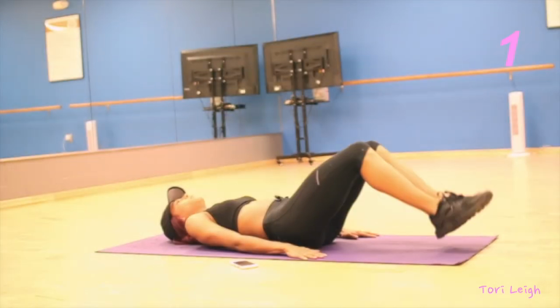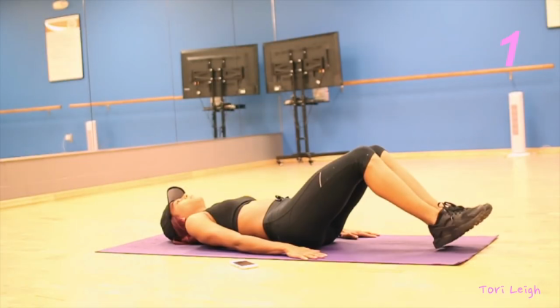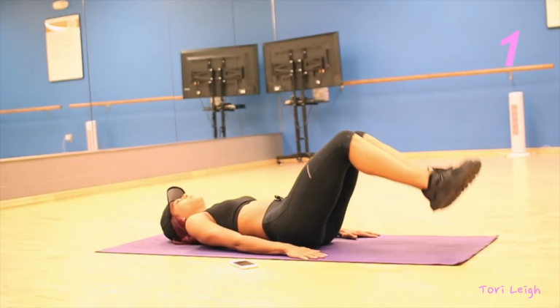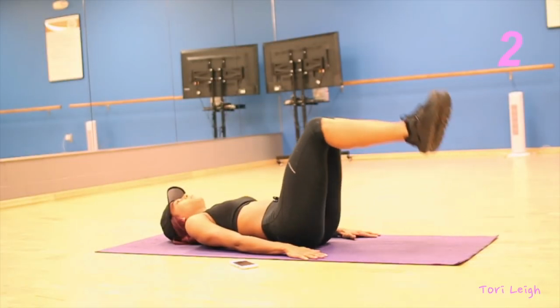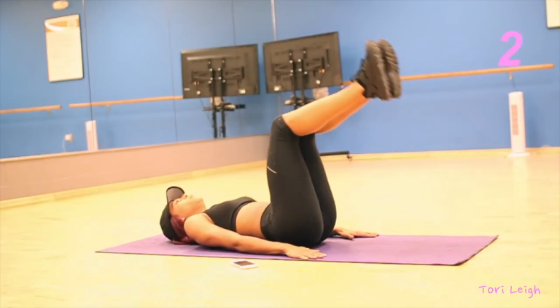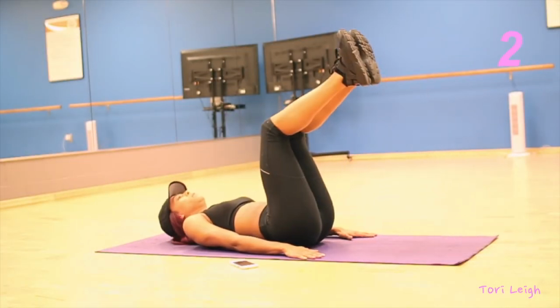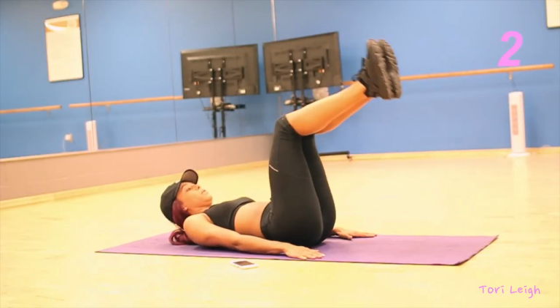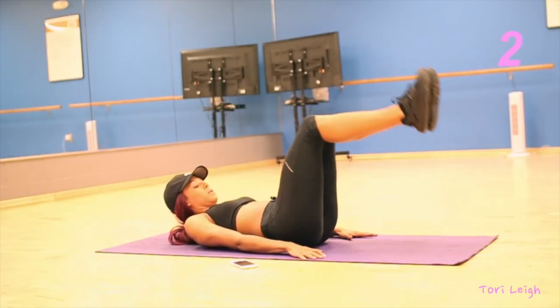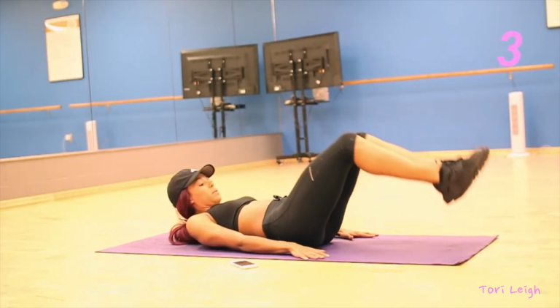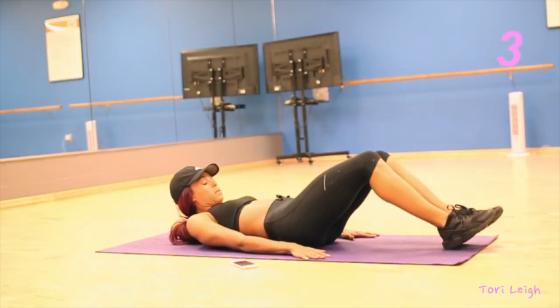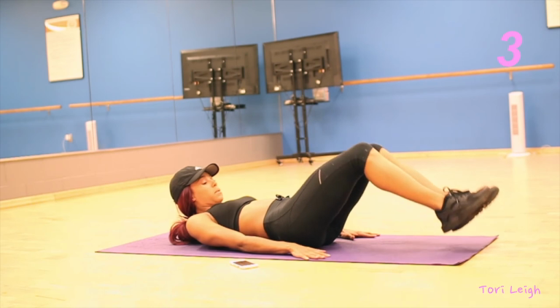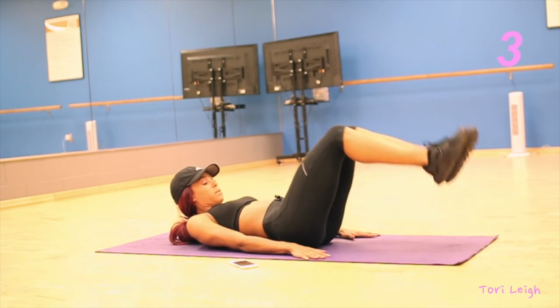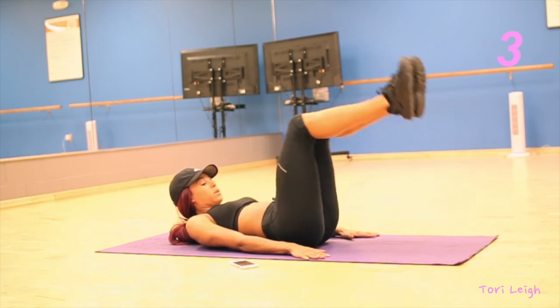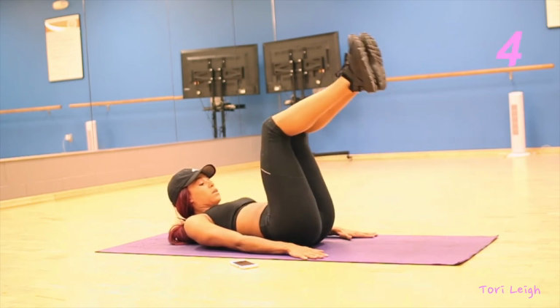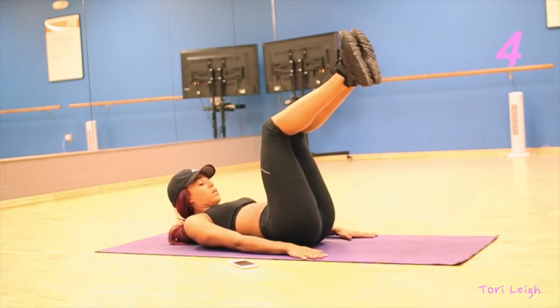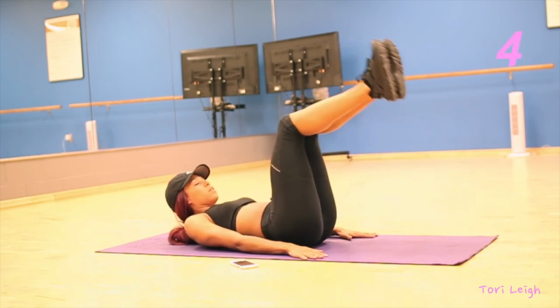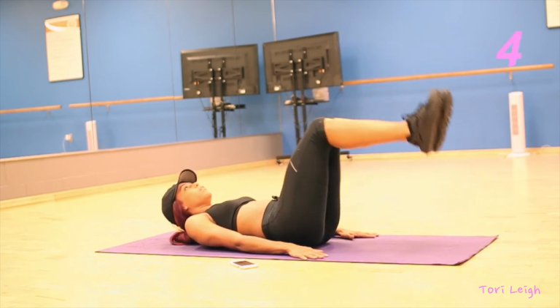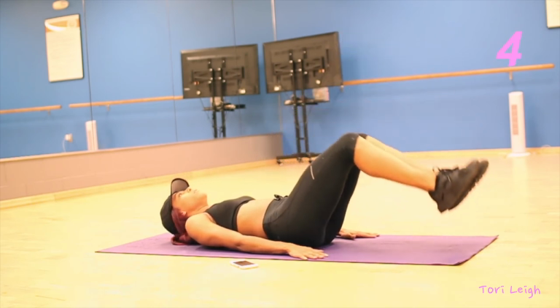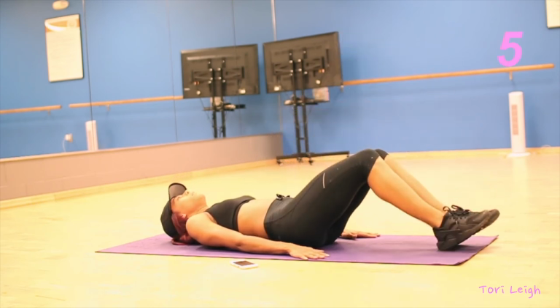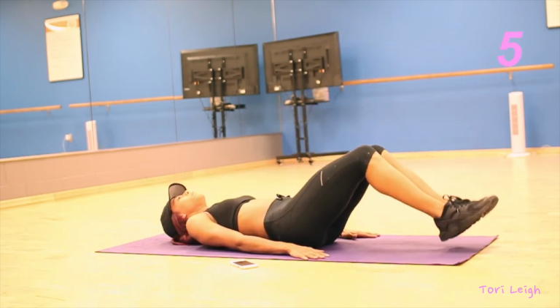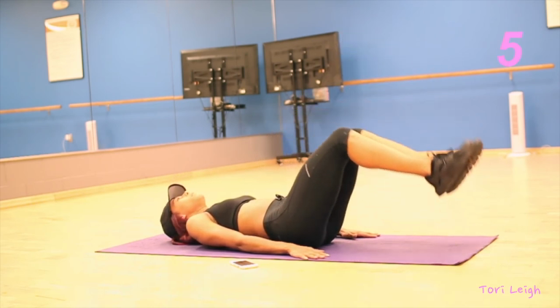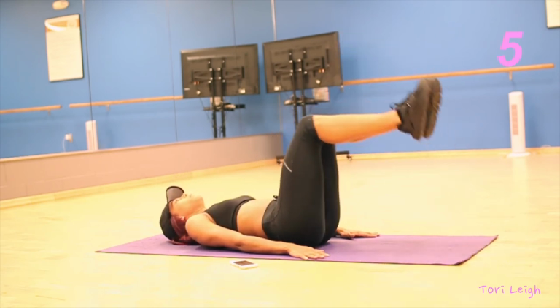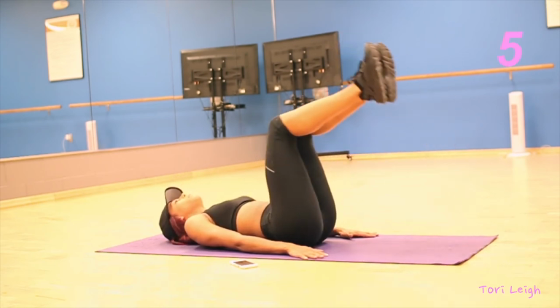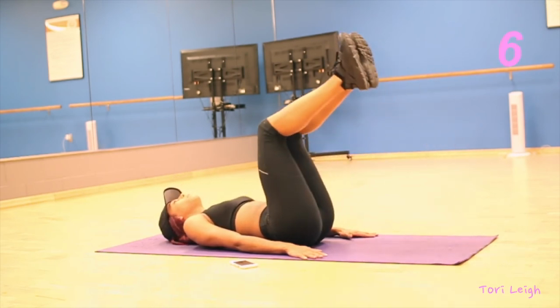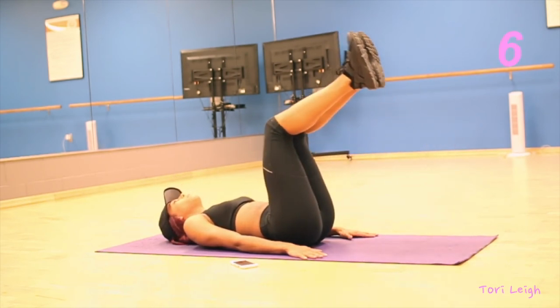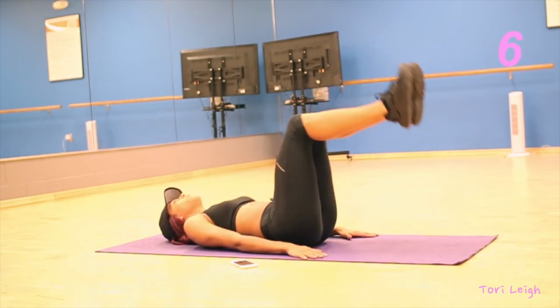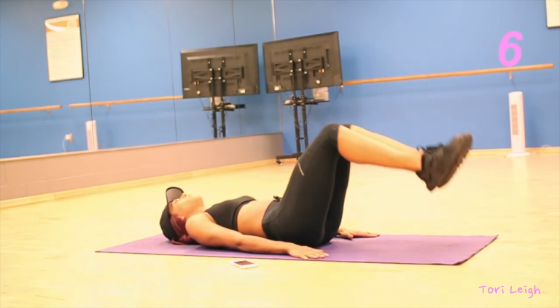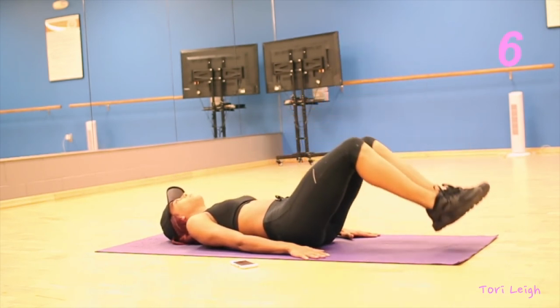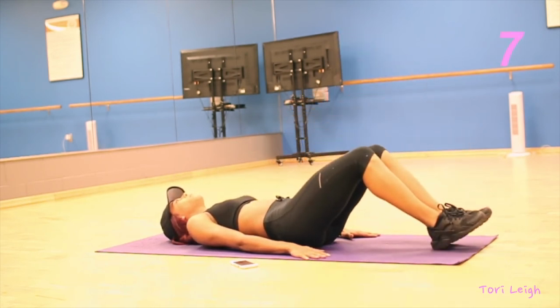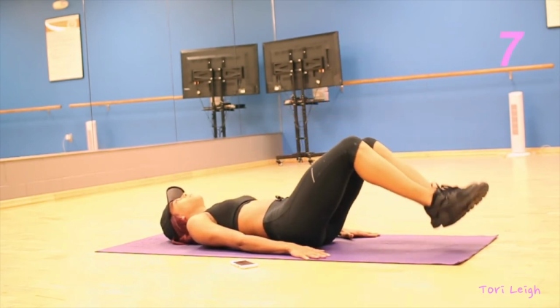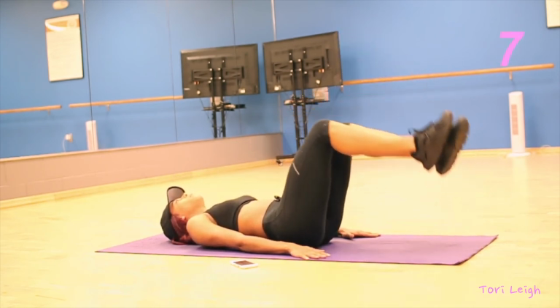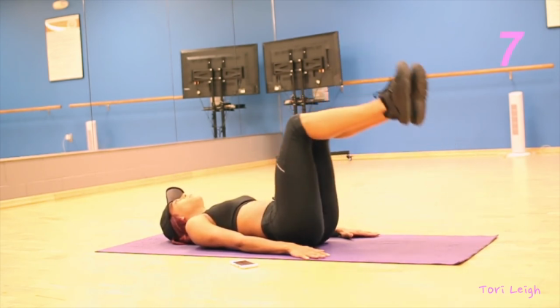The next exercise is pretty similar to the last one, except you're going to lower both feet at the same time.